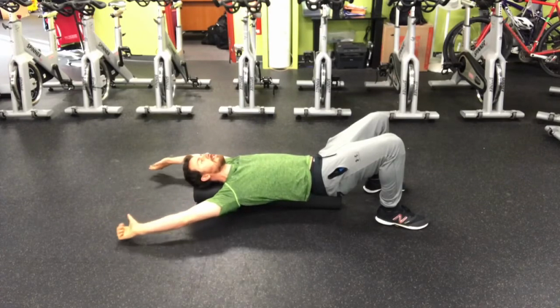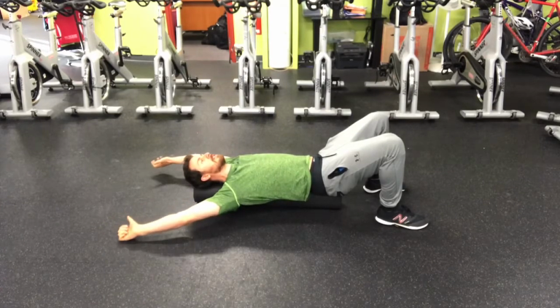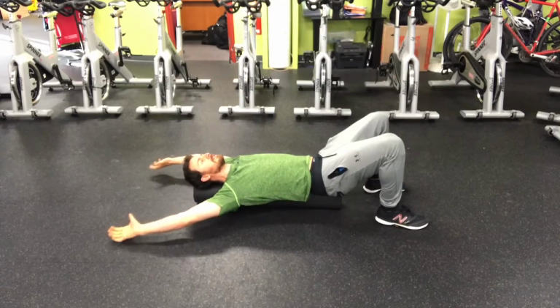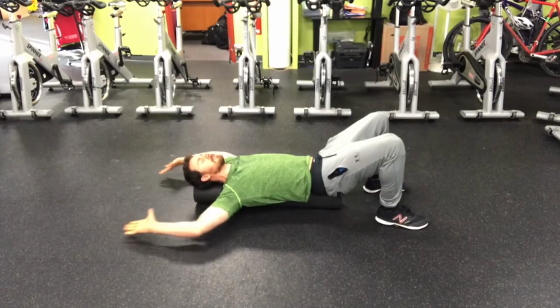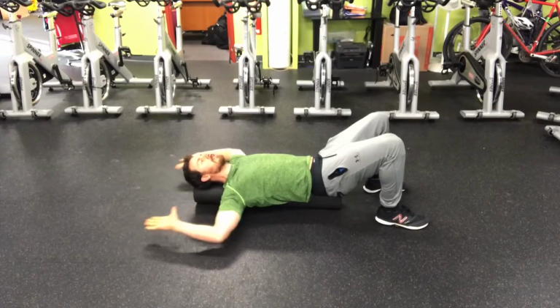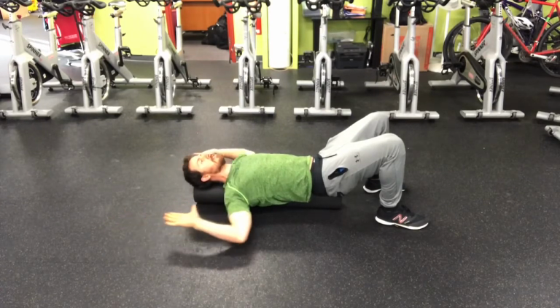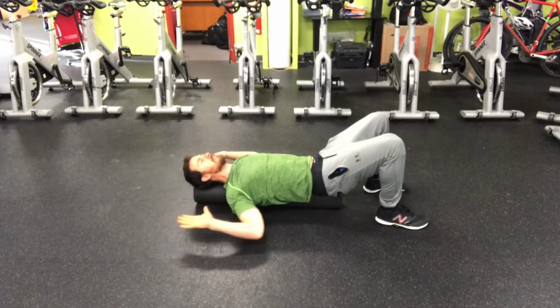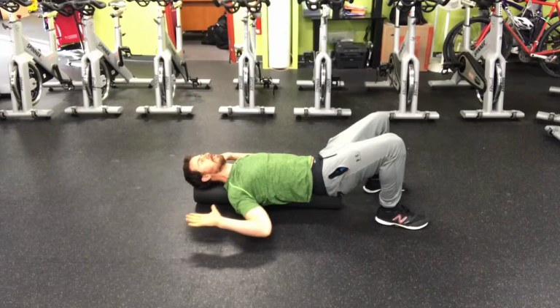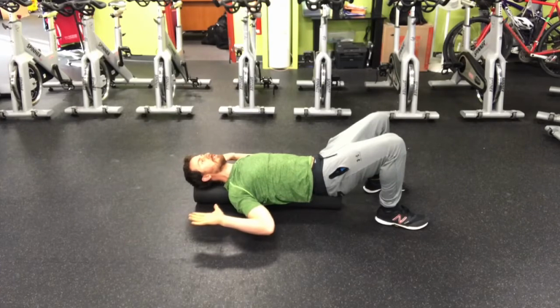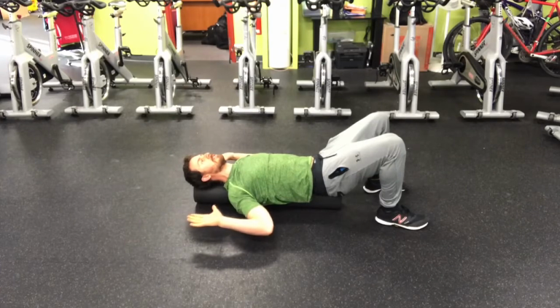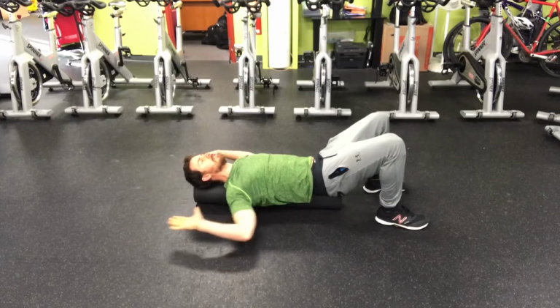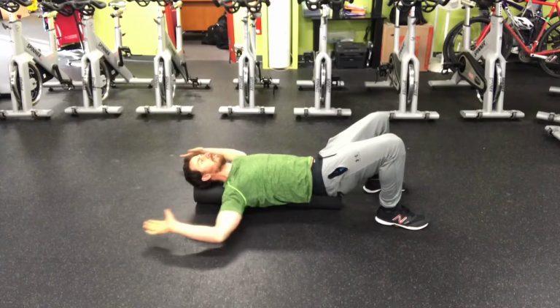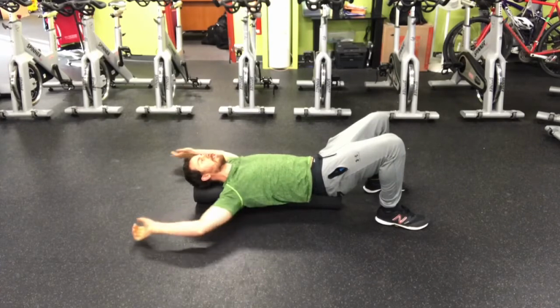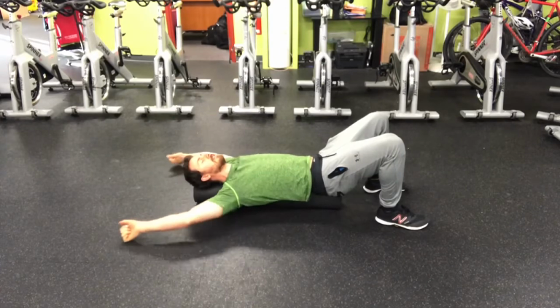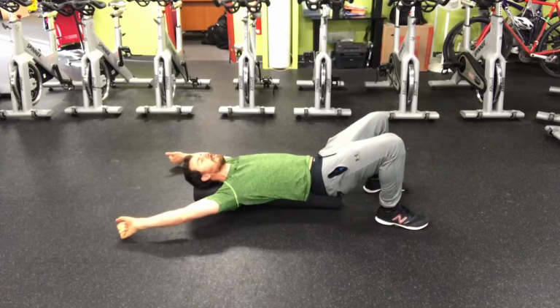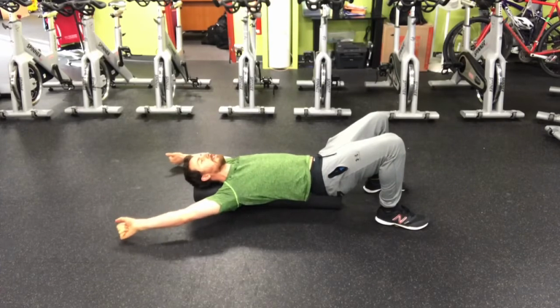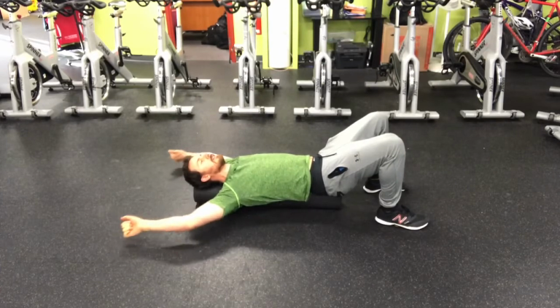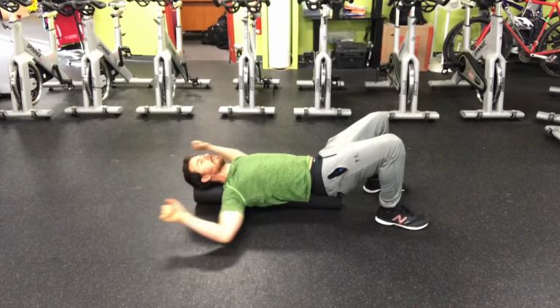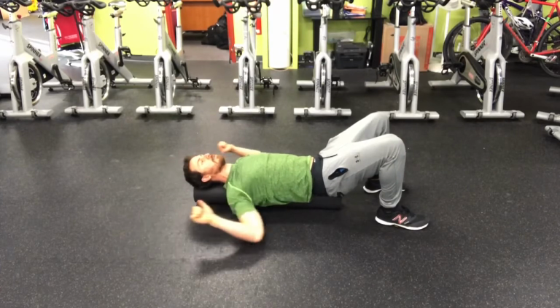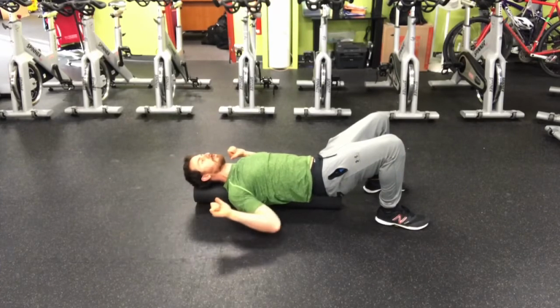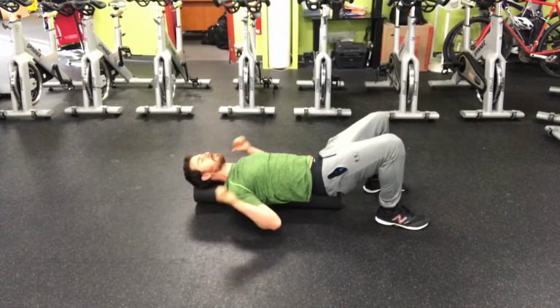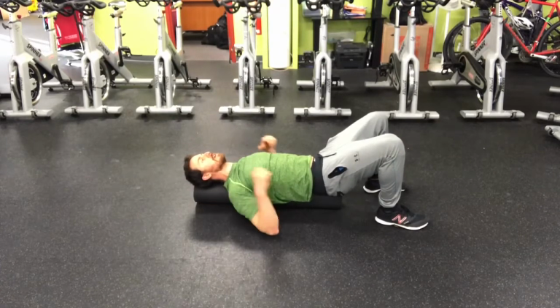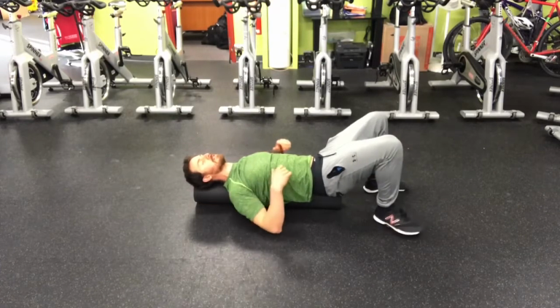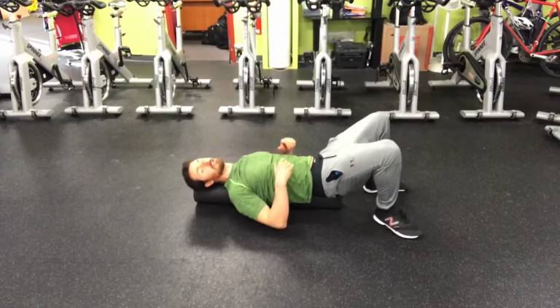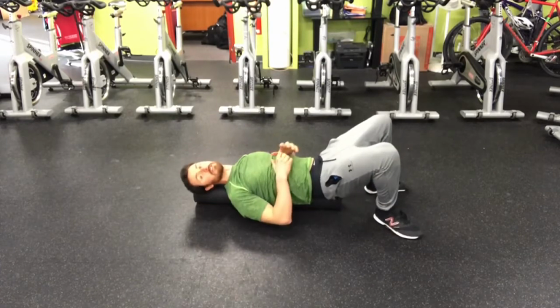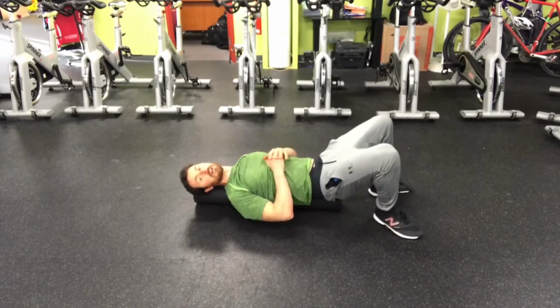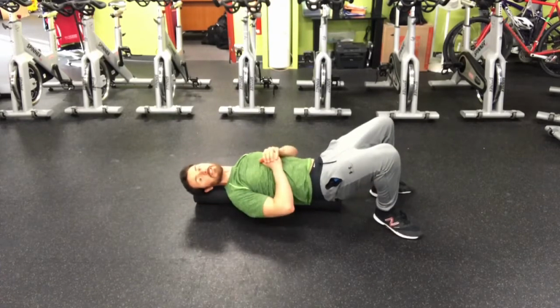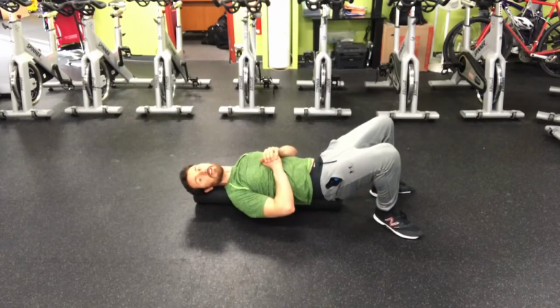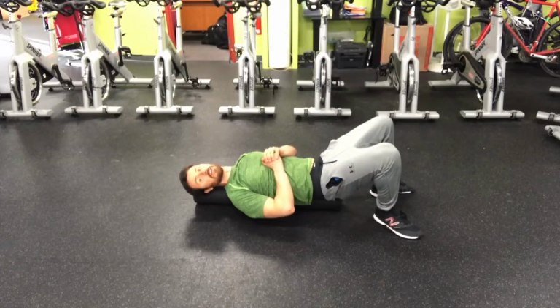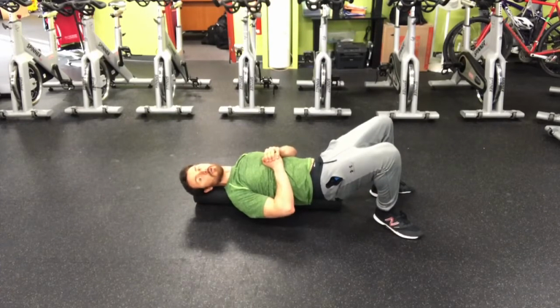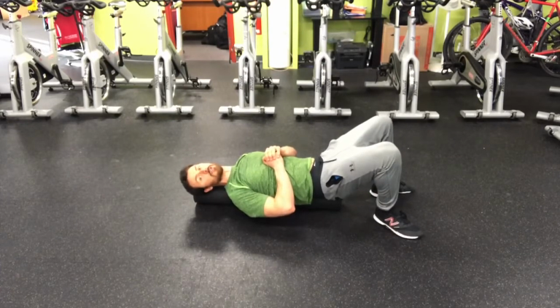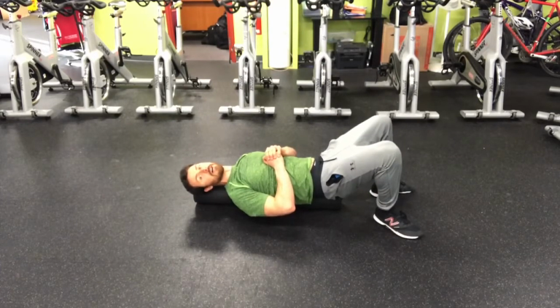Nice and slow, keeping those ribs down, chin tucked the whole time.